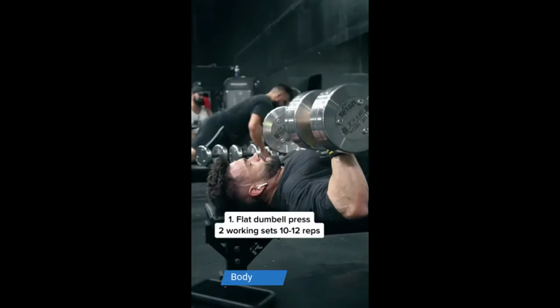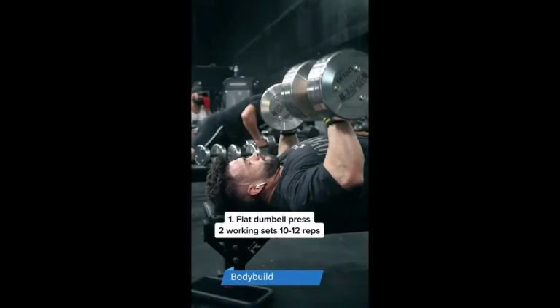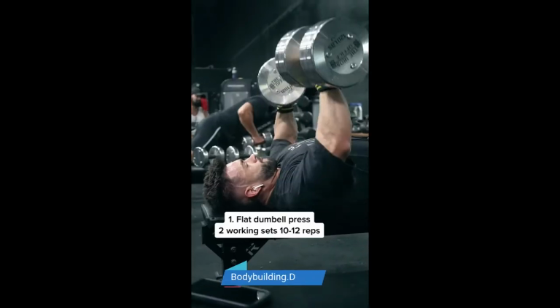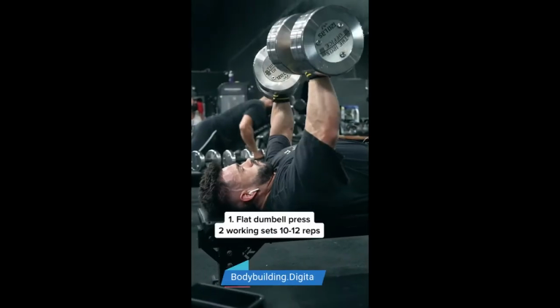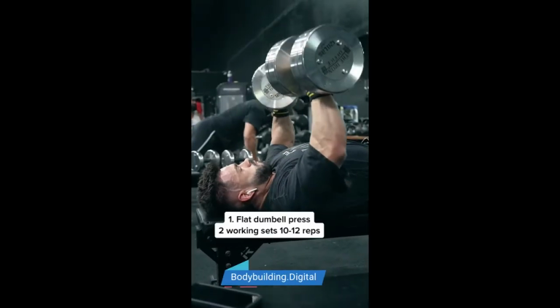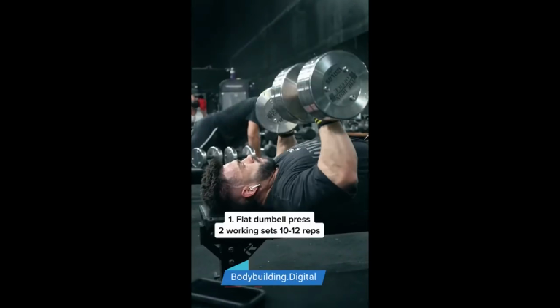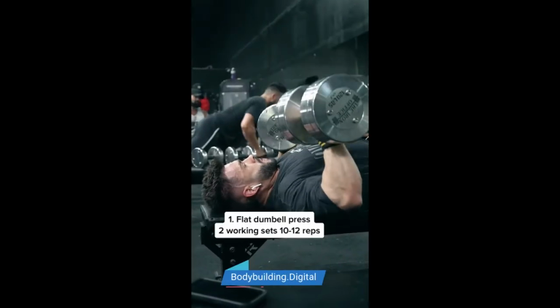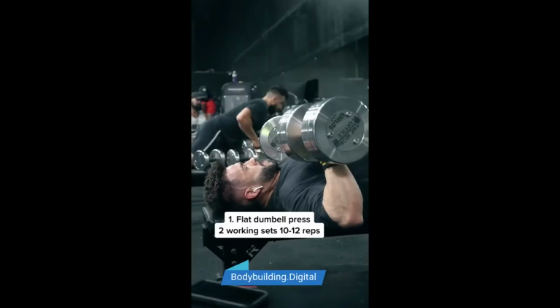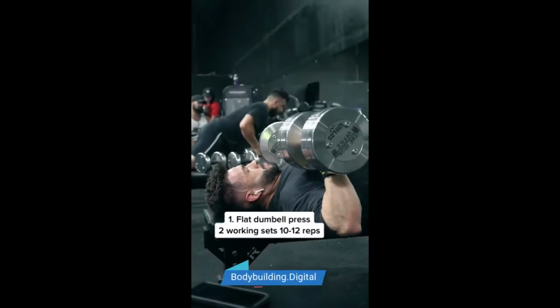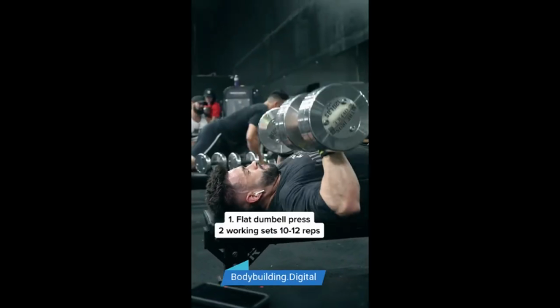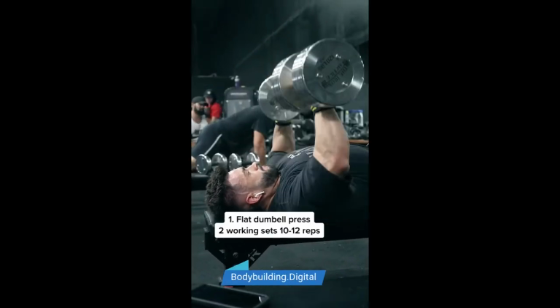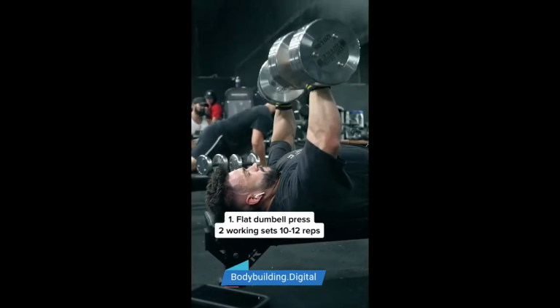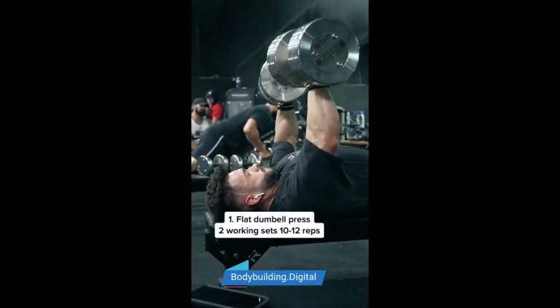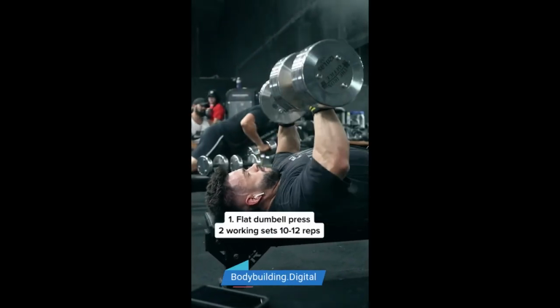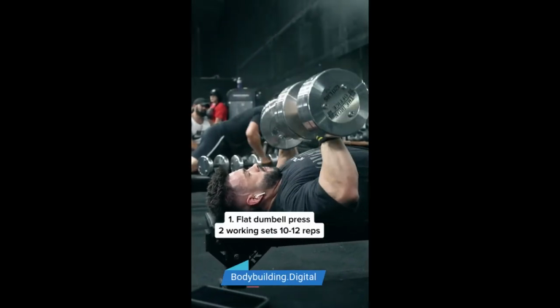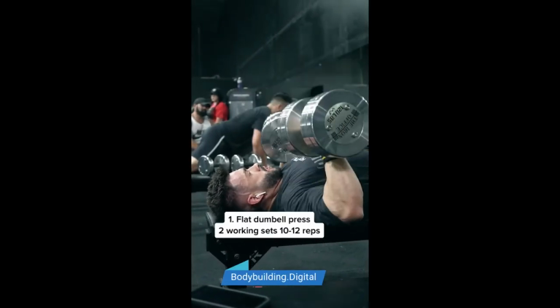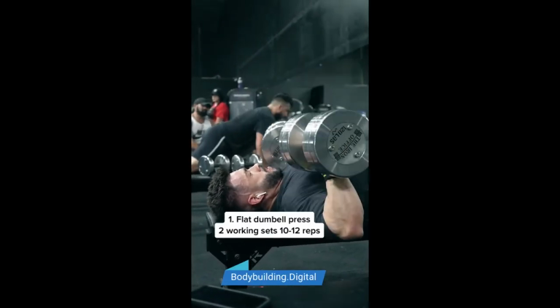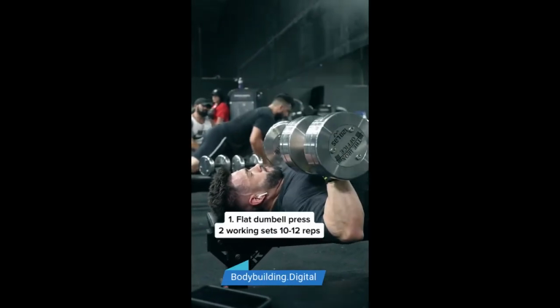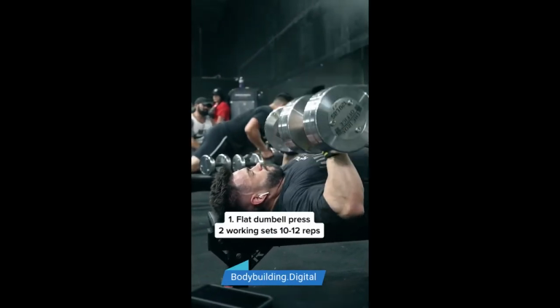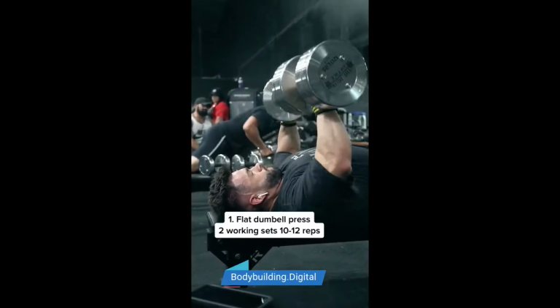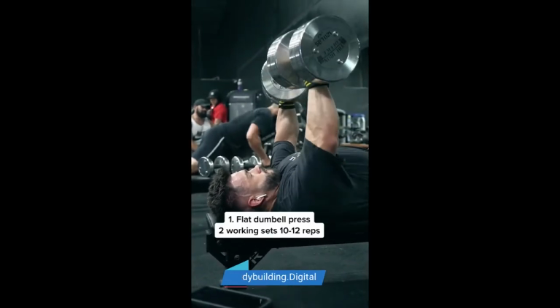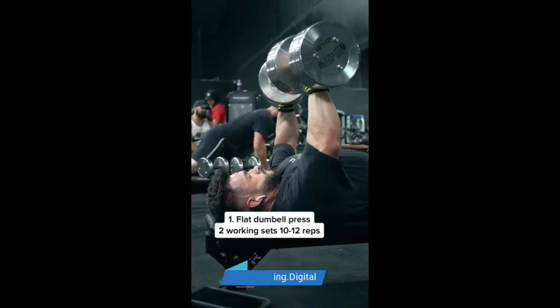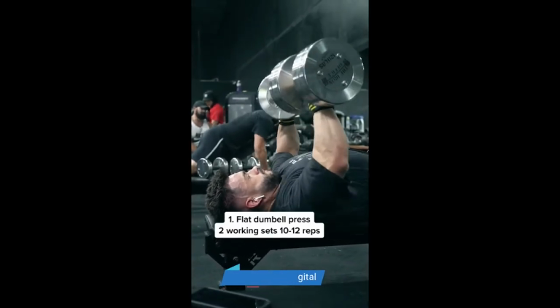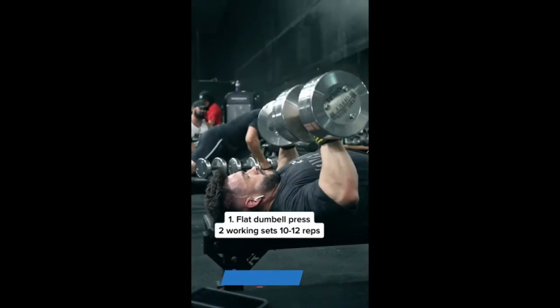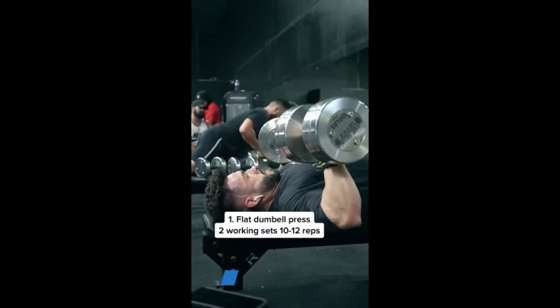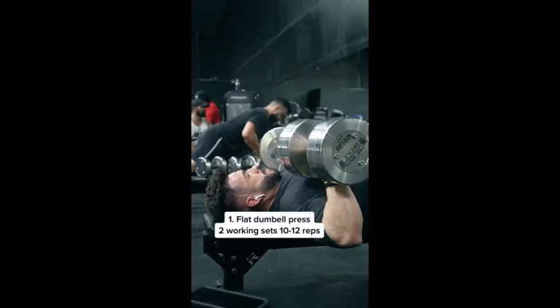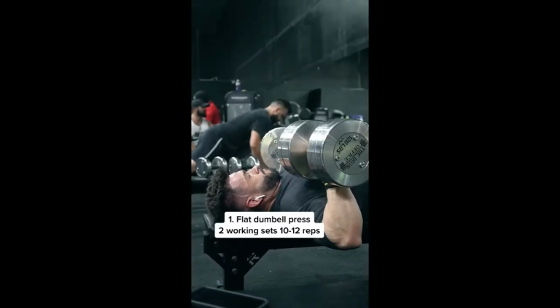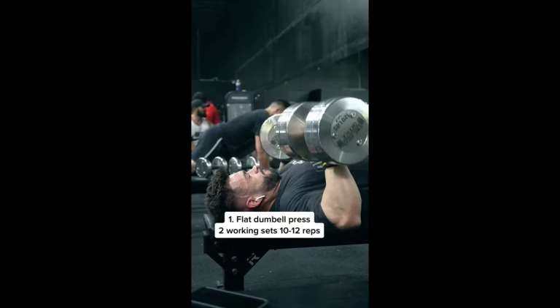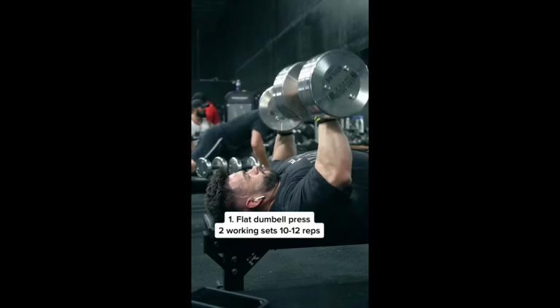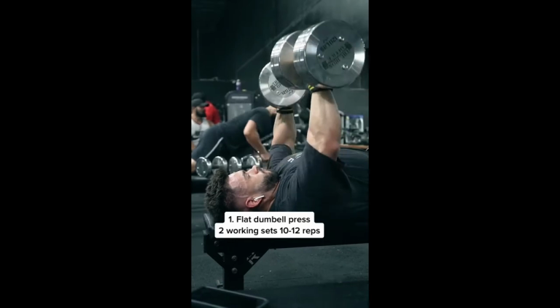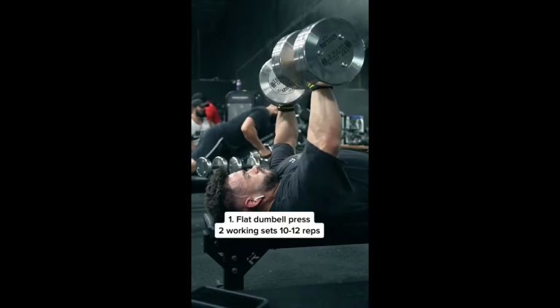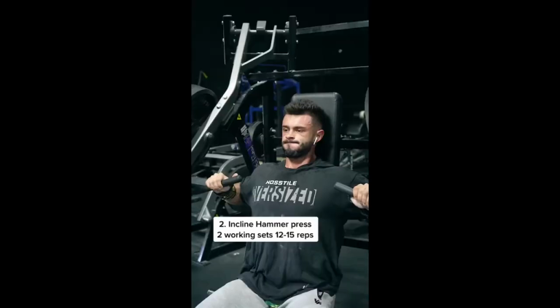Start off with flat dumbbell press. Go as heavy as you can on here — two working sets of 10 to 12 reps.